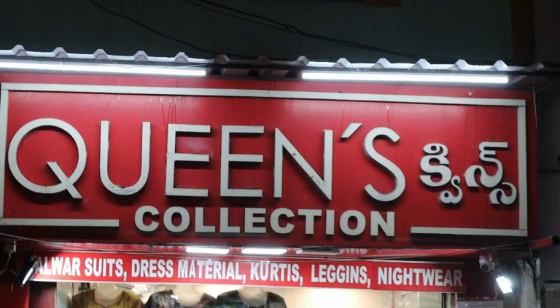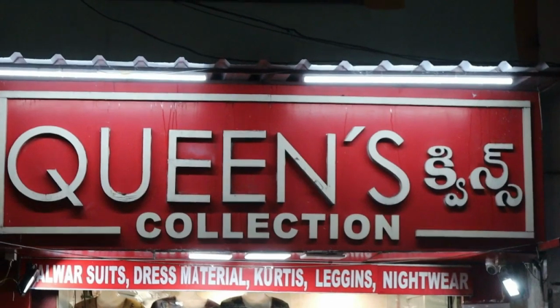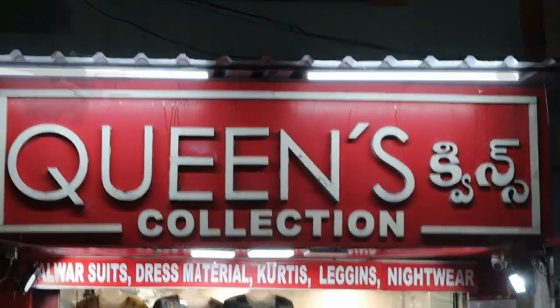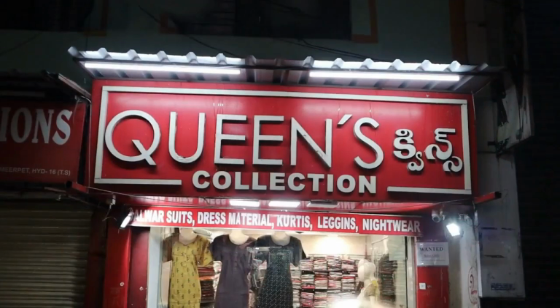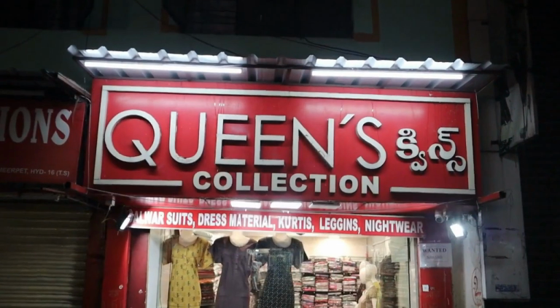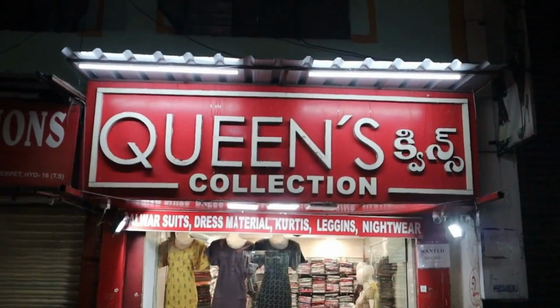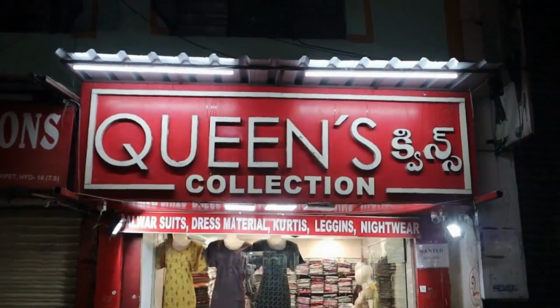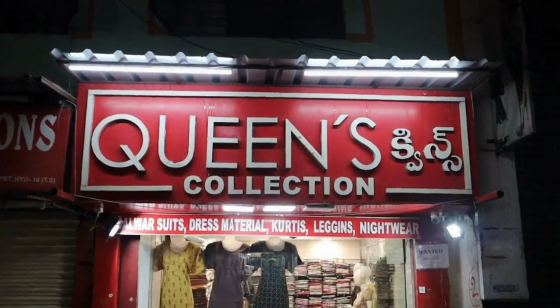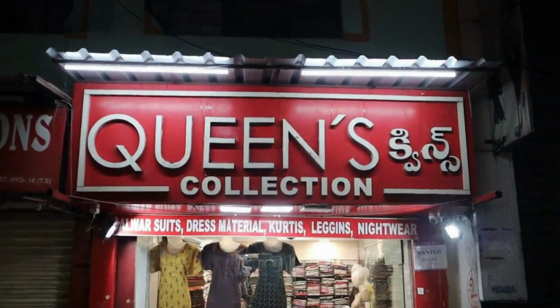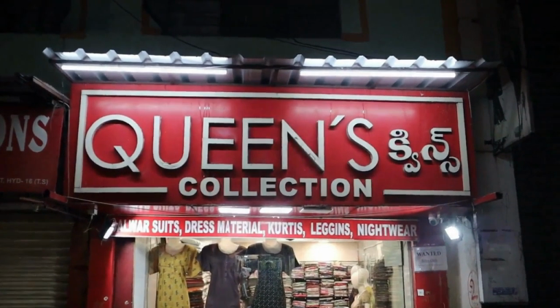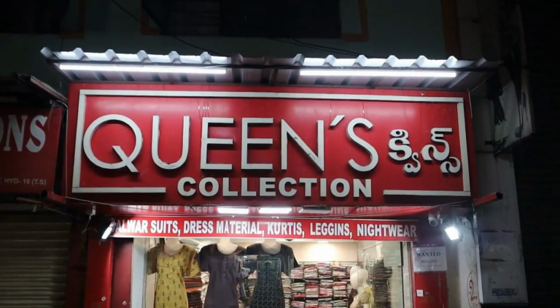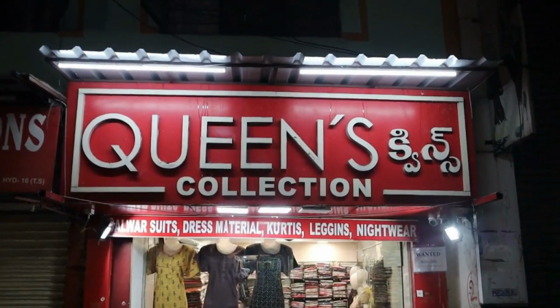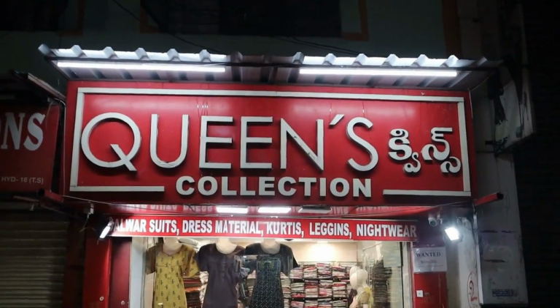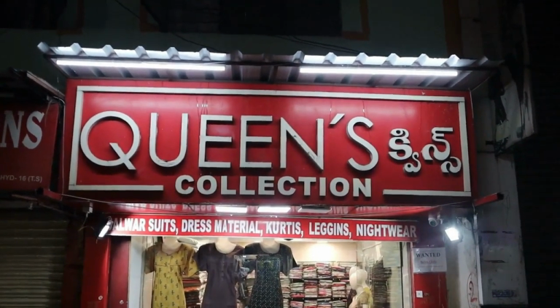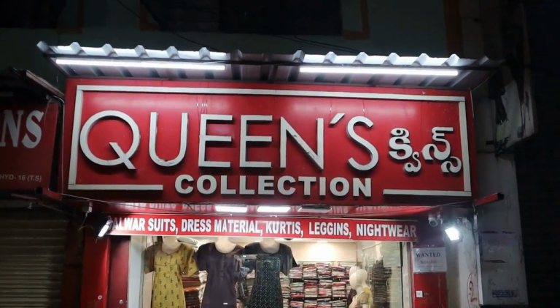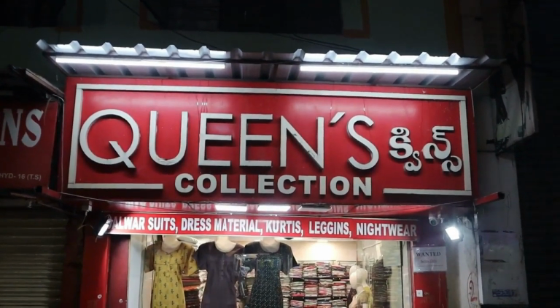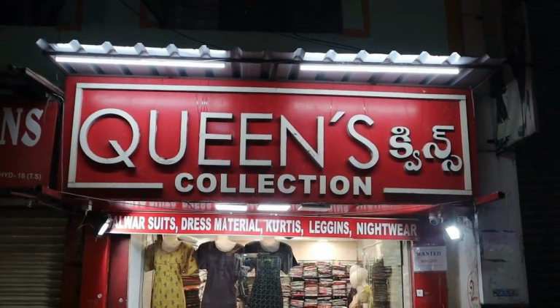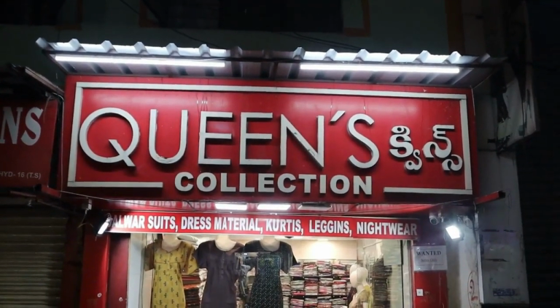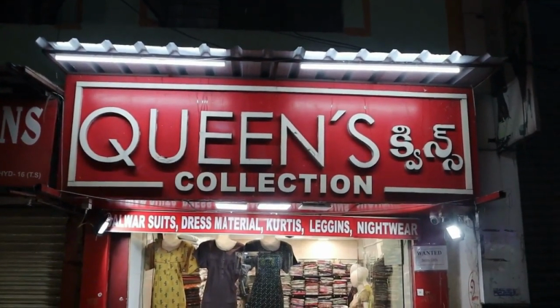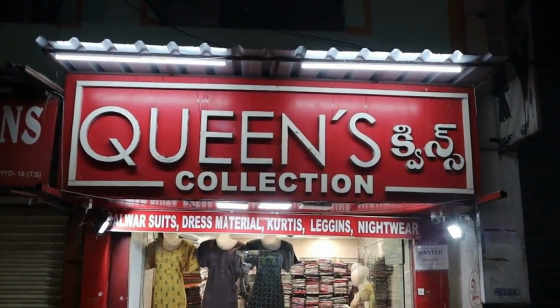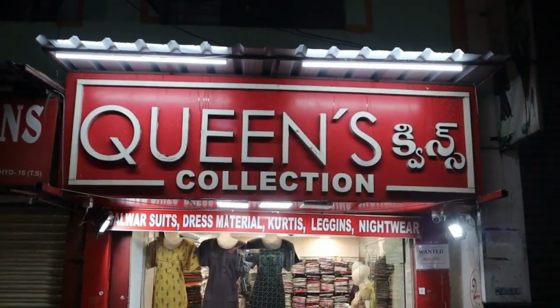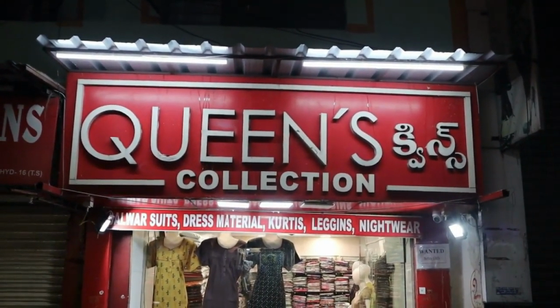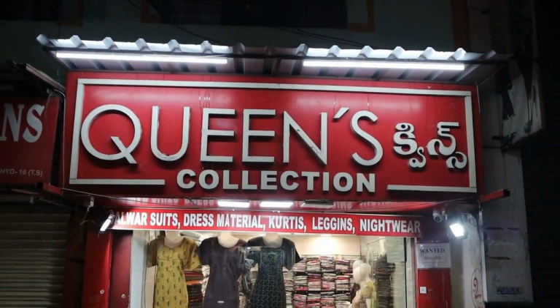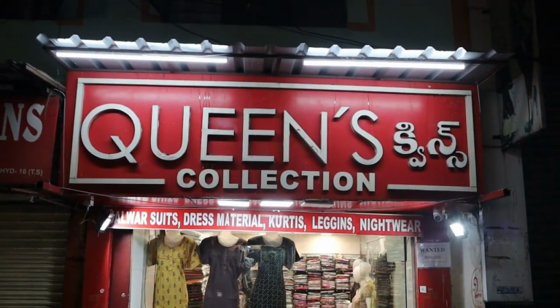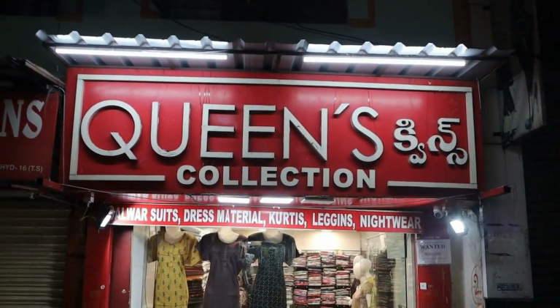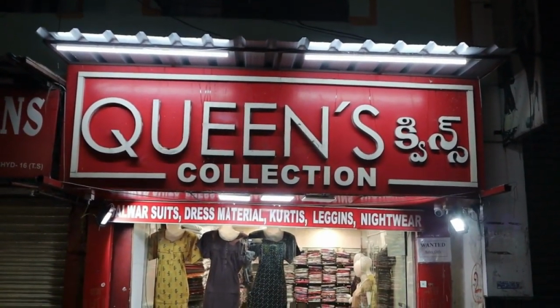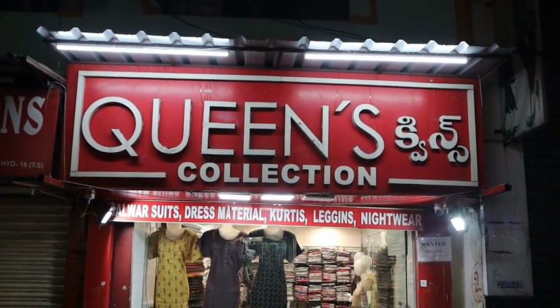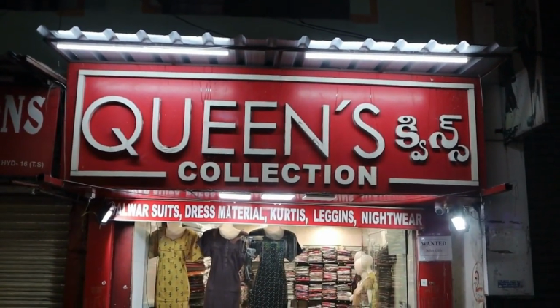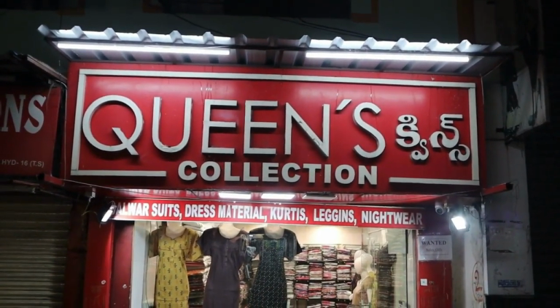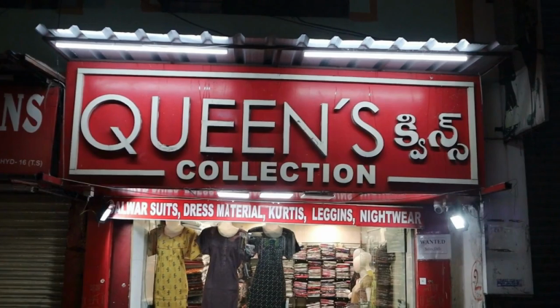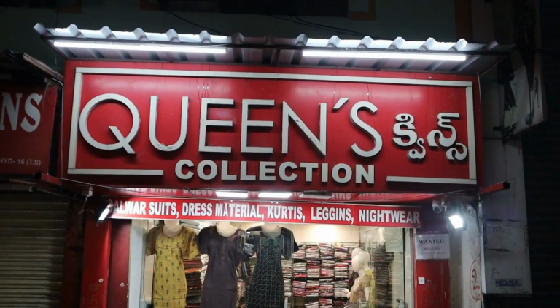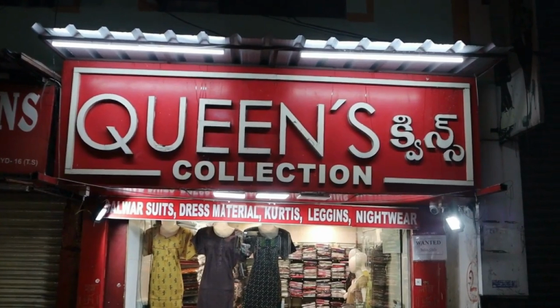Hi friends, welcome to Queen's Collection, my fashion destination. Thank you to all our team and thank you very much for your support.